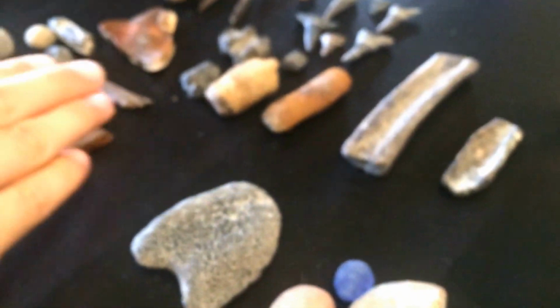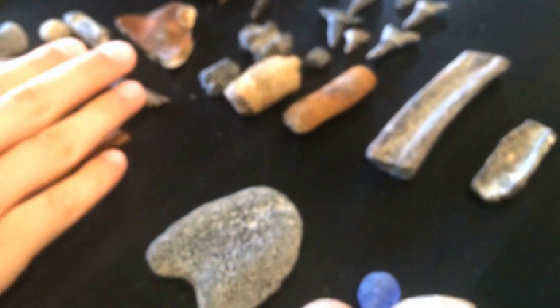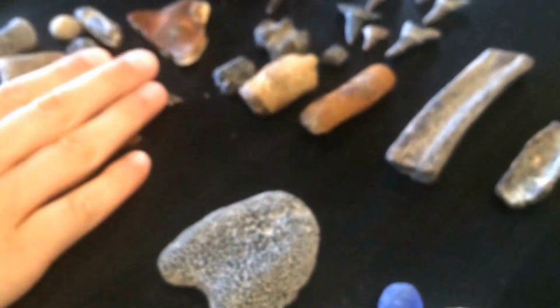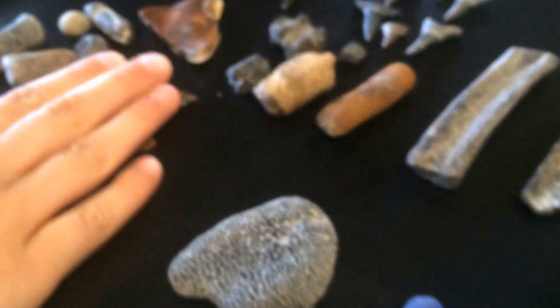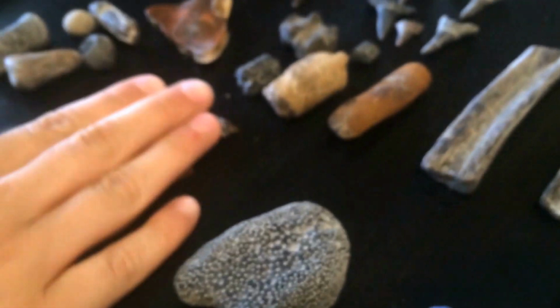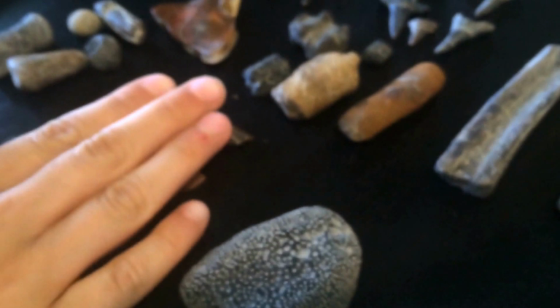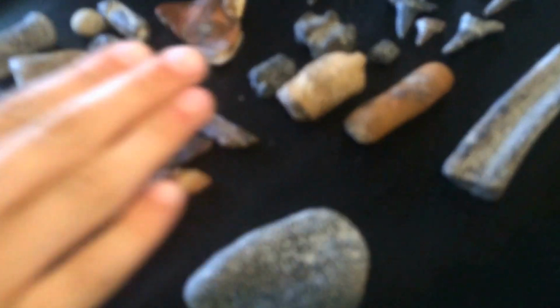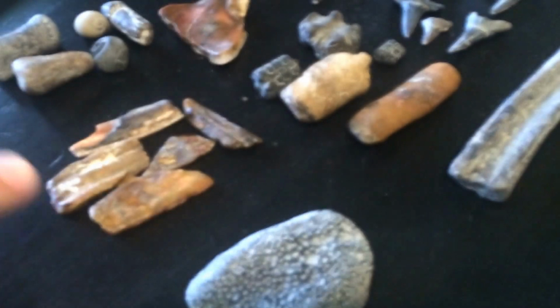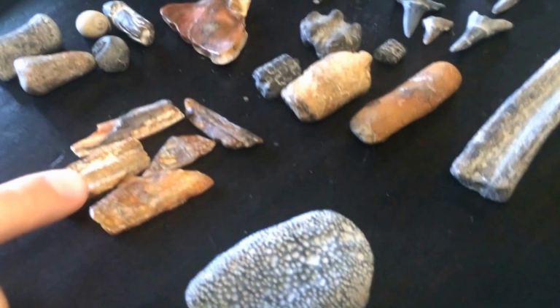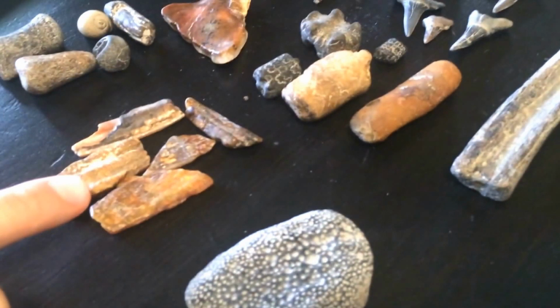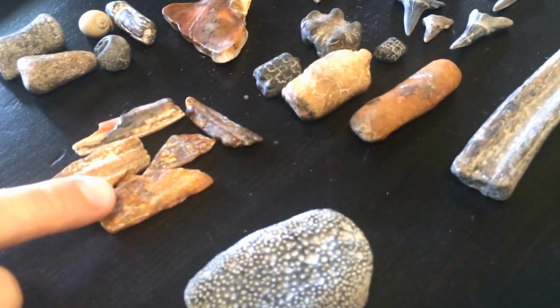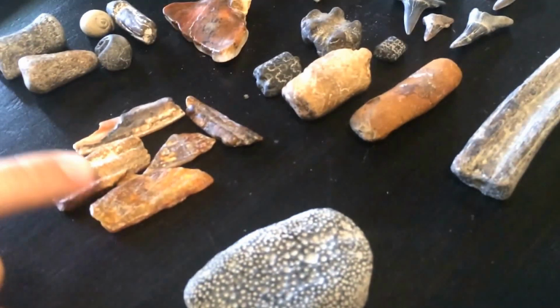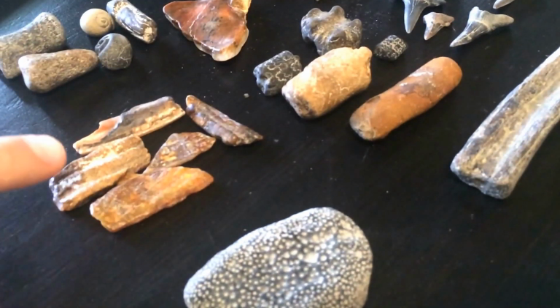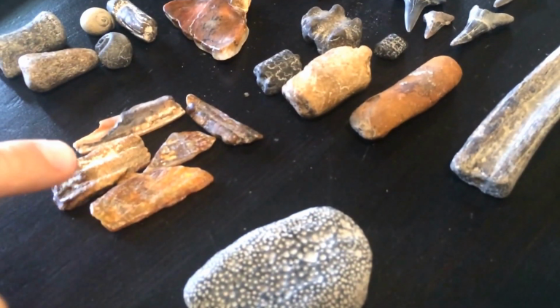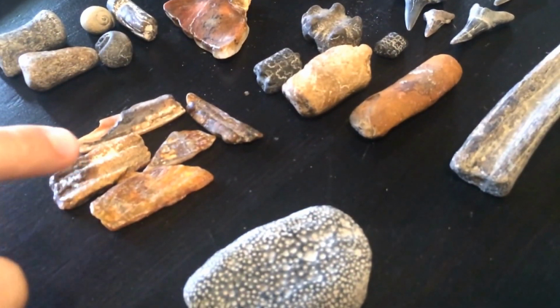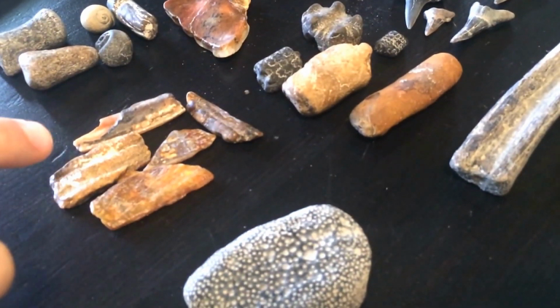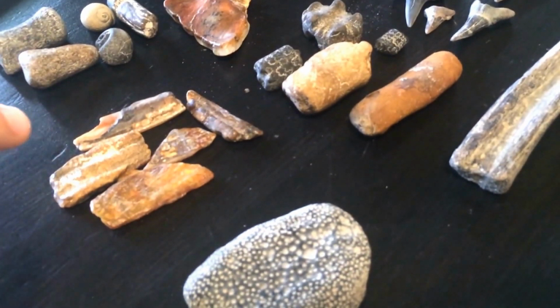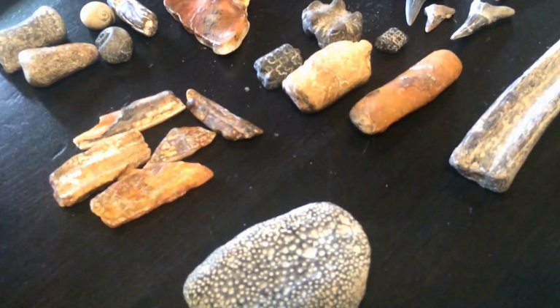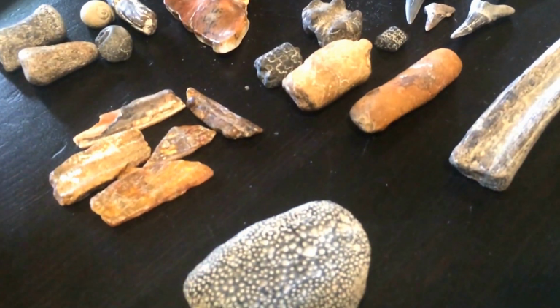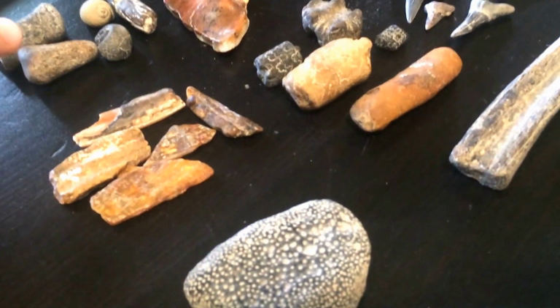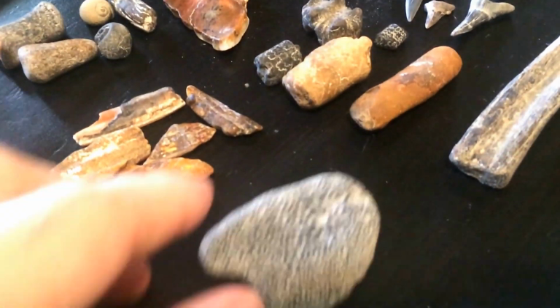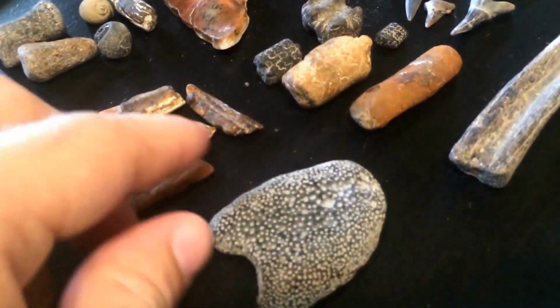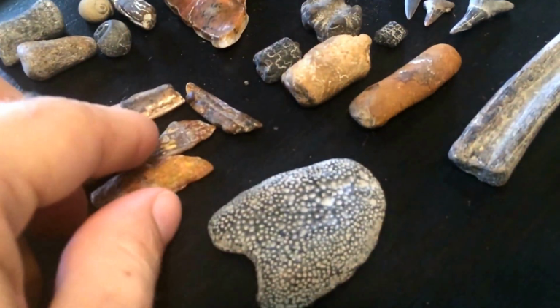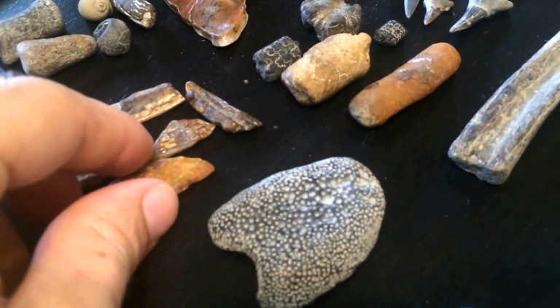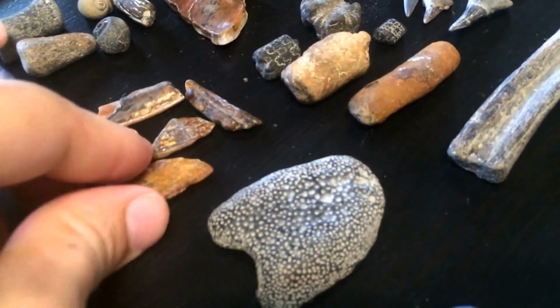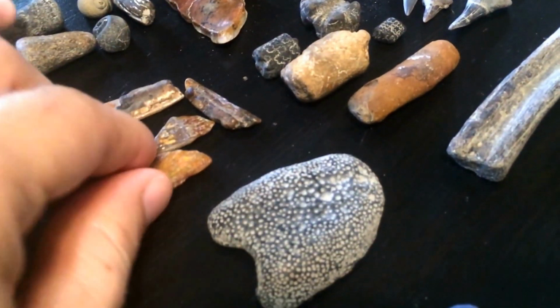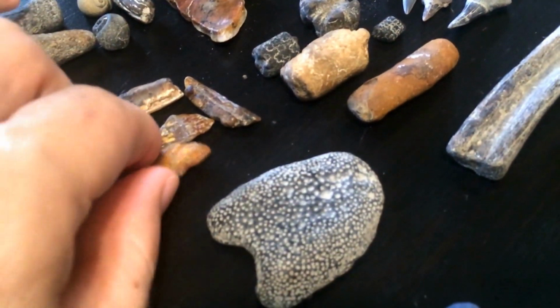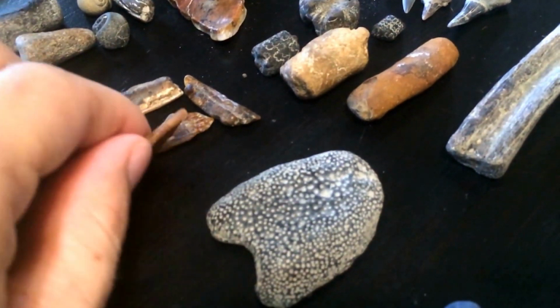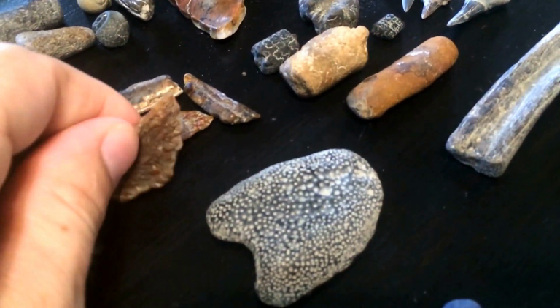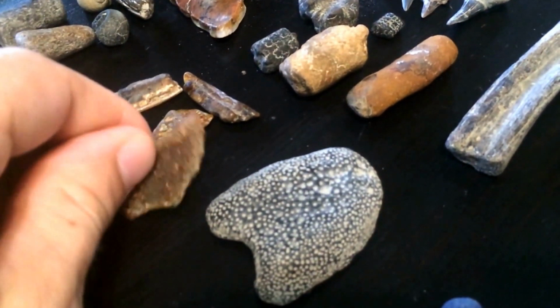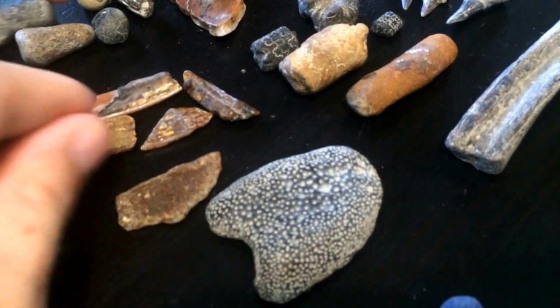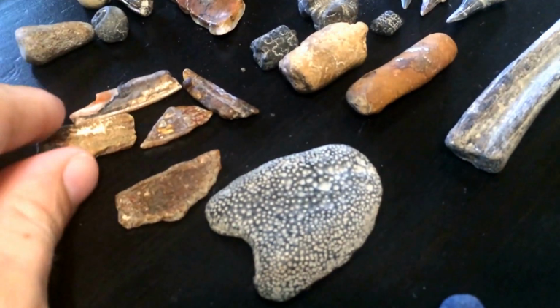I got some mammoth enamel right there — different pieces of enamel.